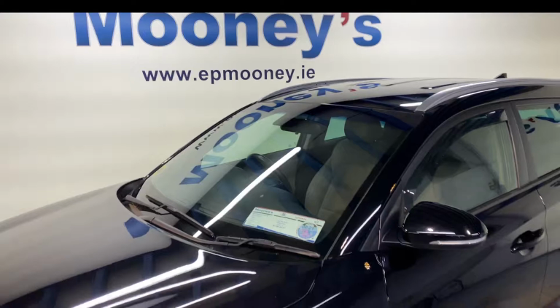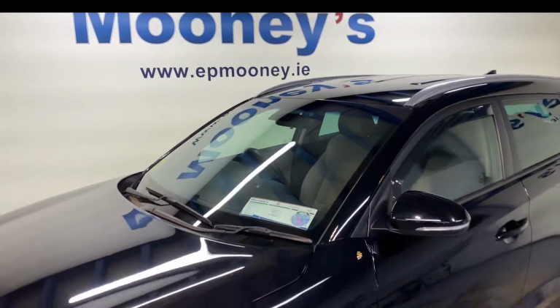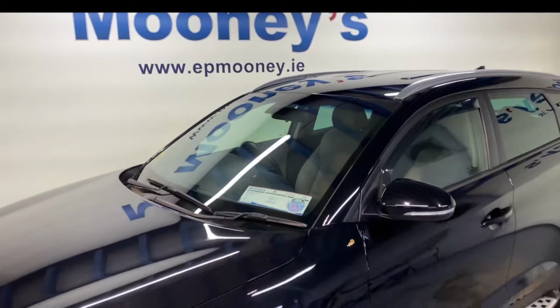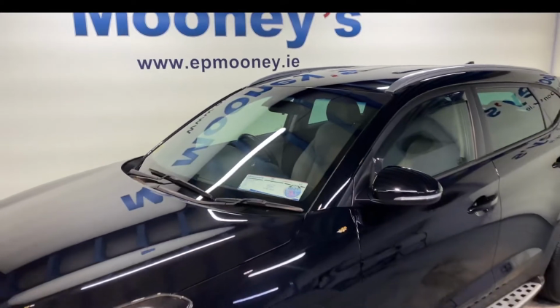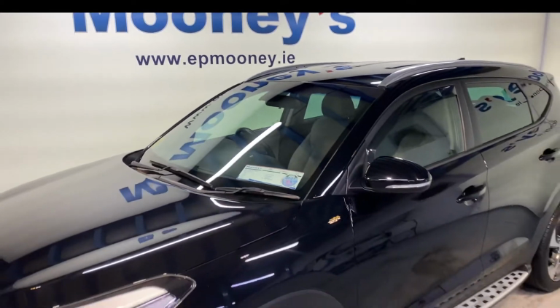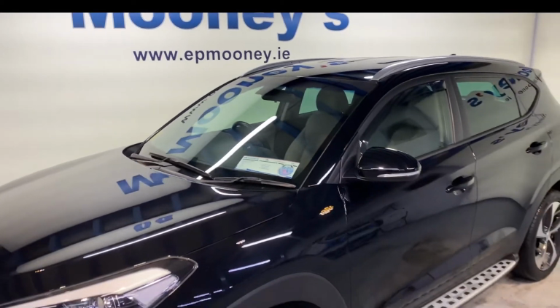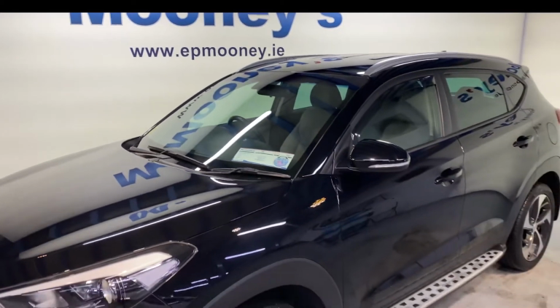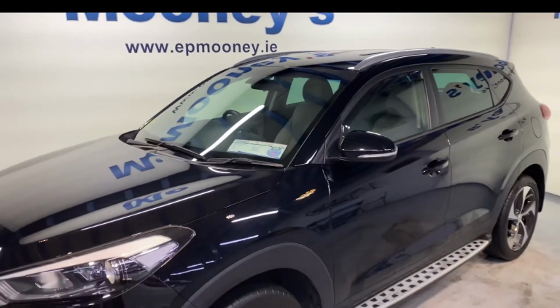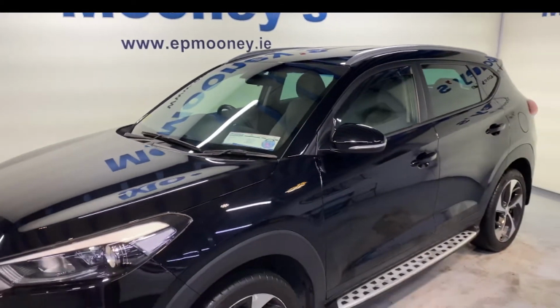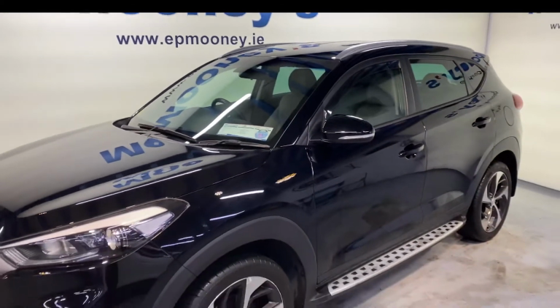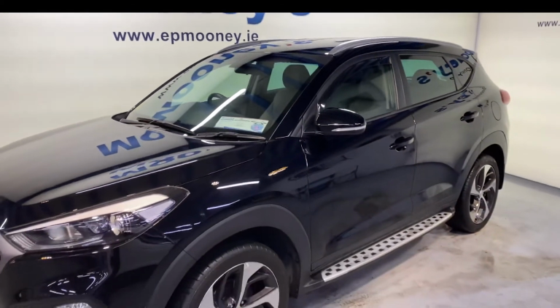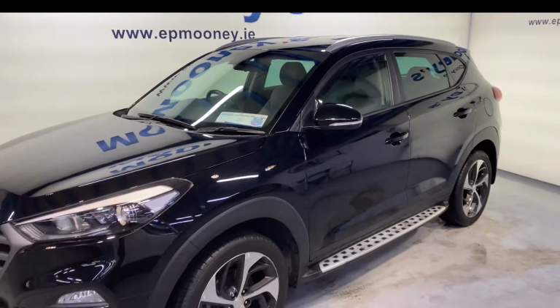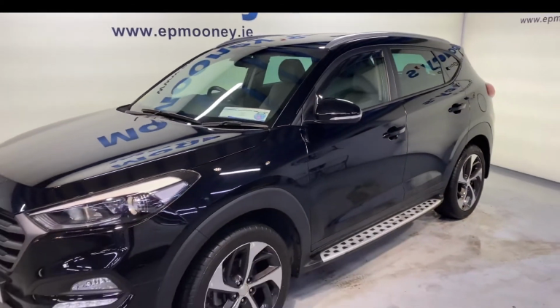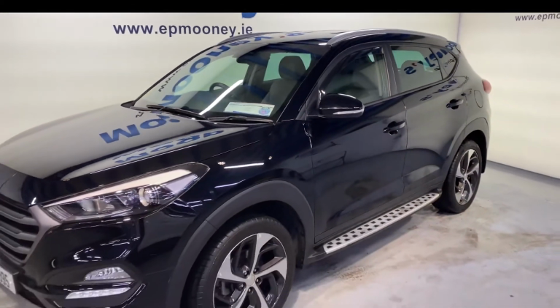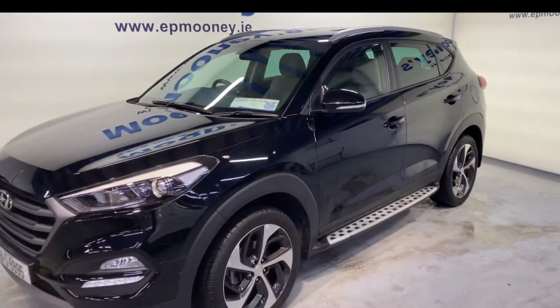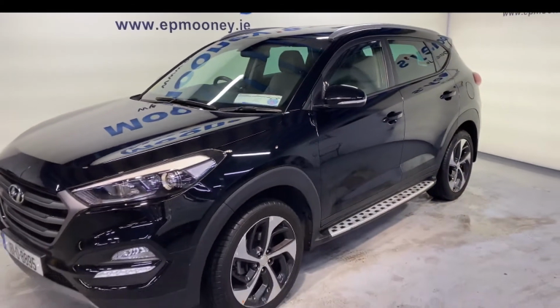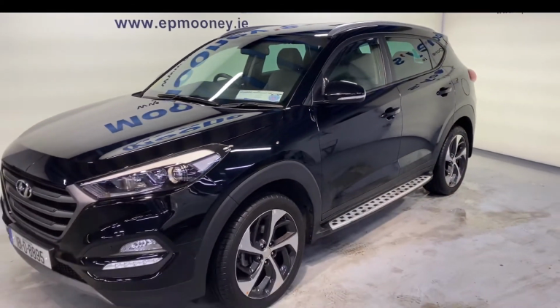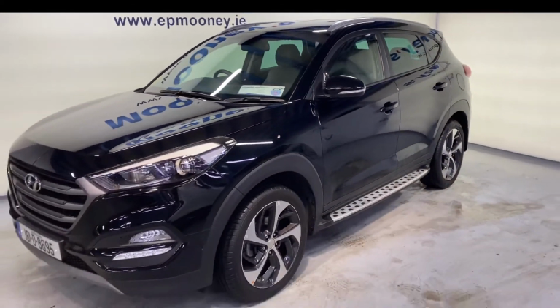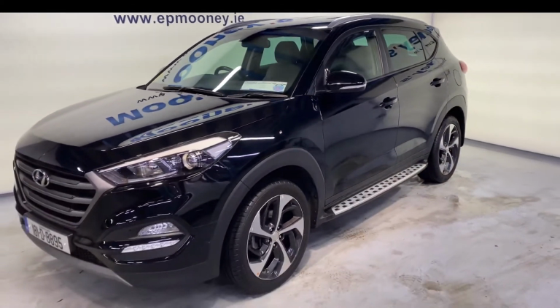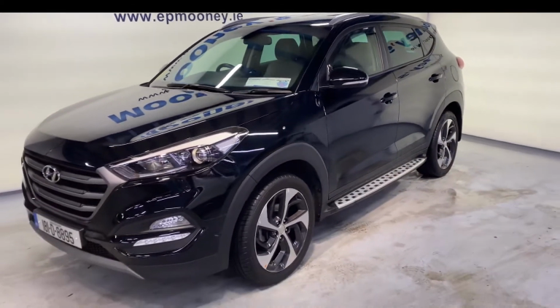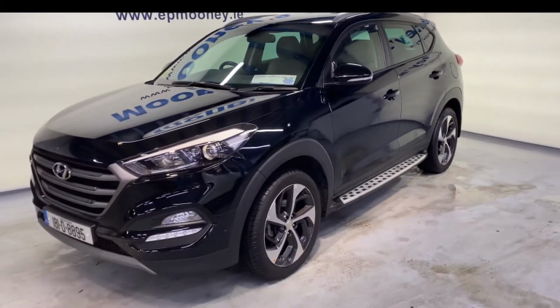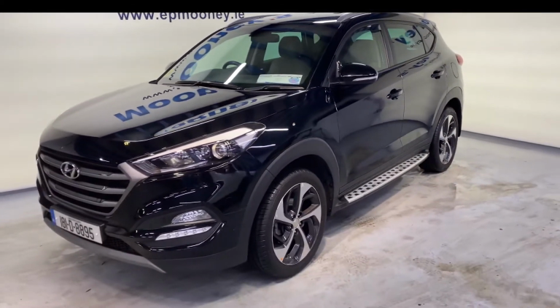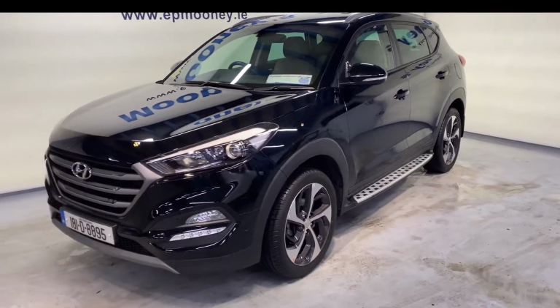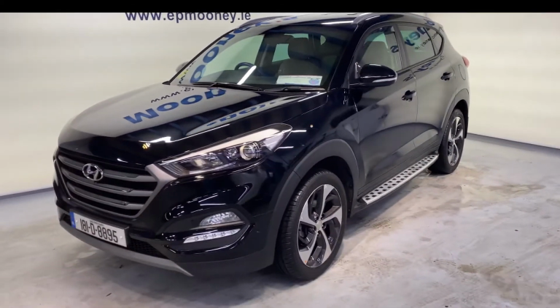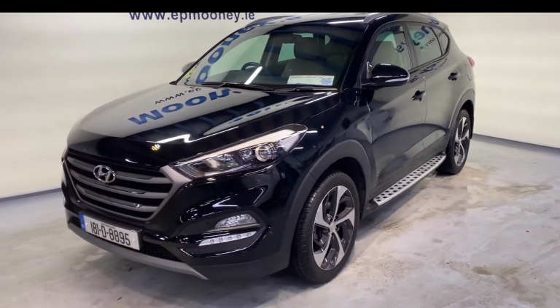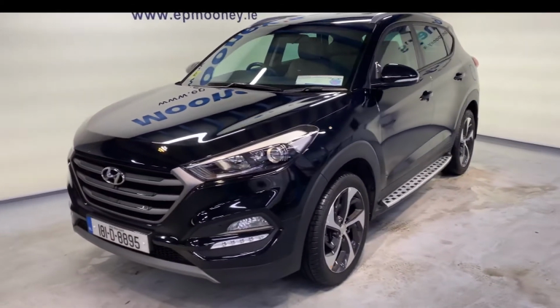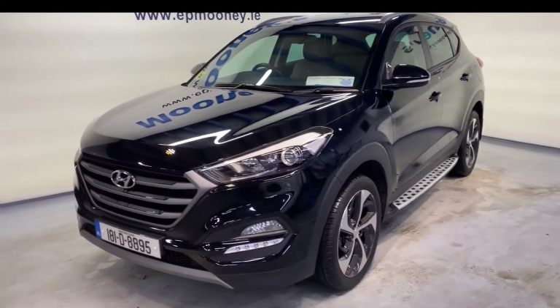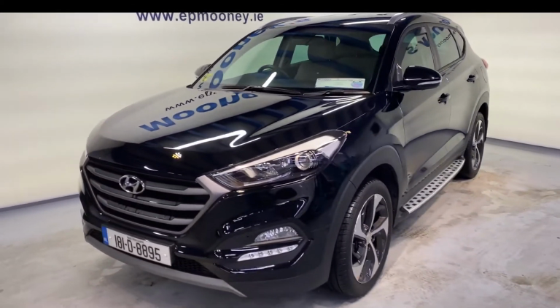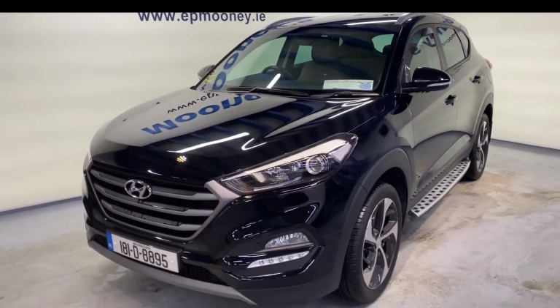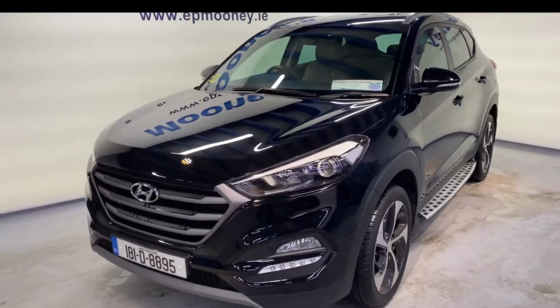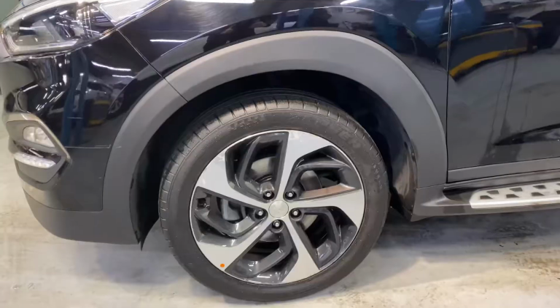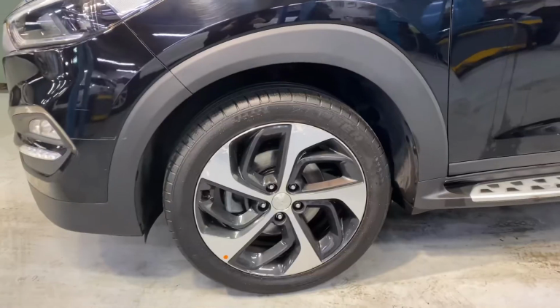Welcome to Mooney's Garage here on the Longwell Road. Today we have this high-spec 181 Hyundai Tucson available for sale.